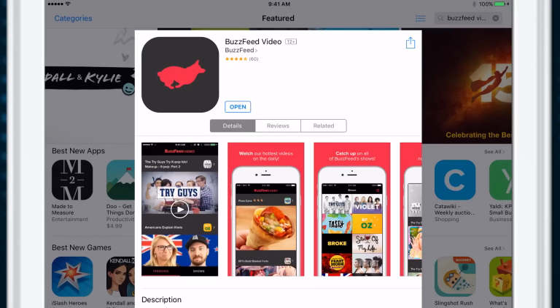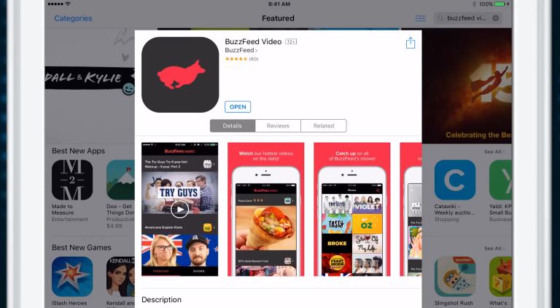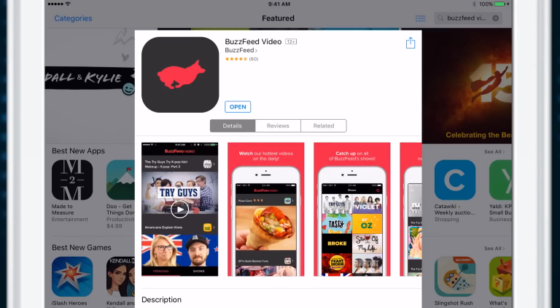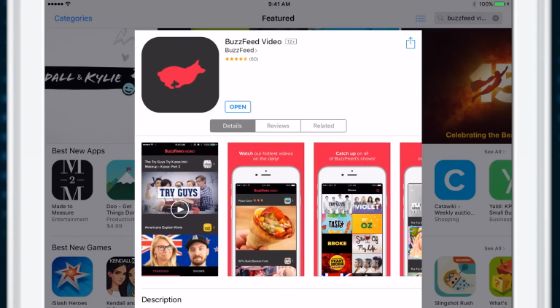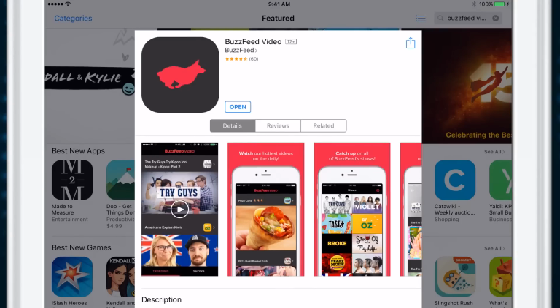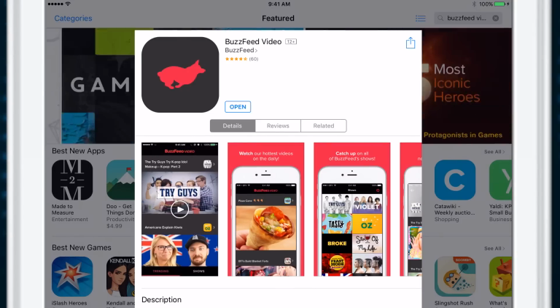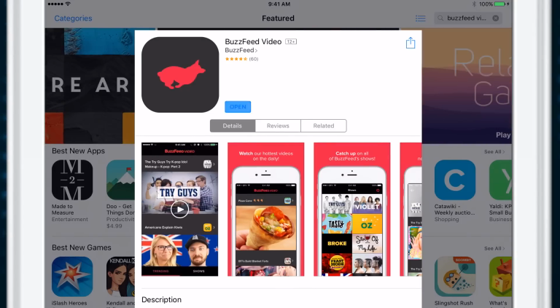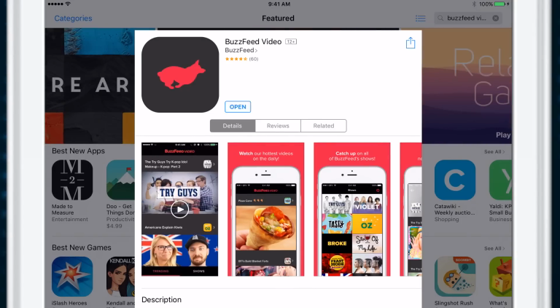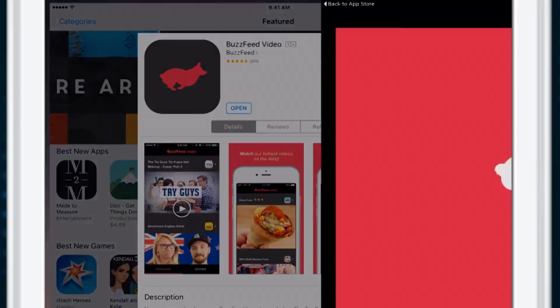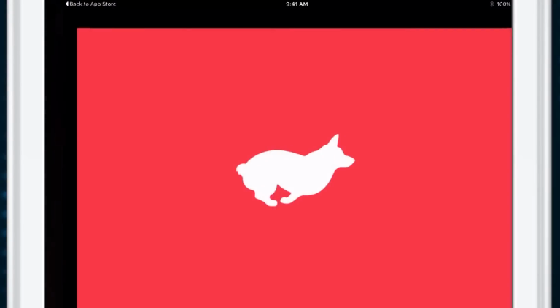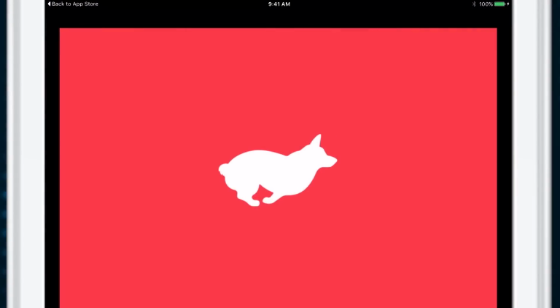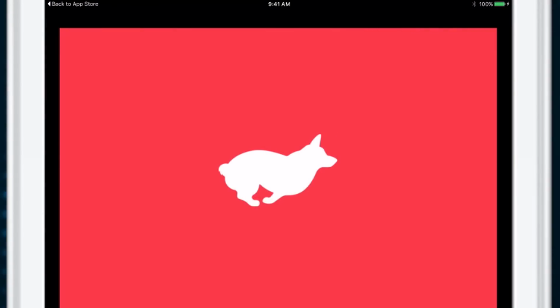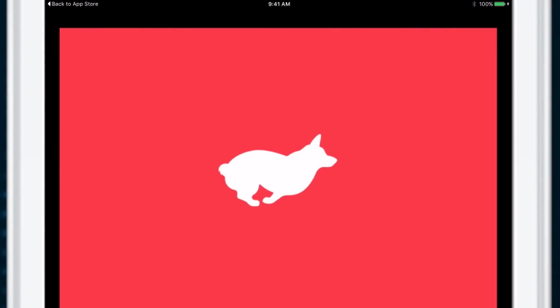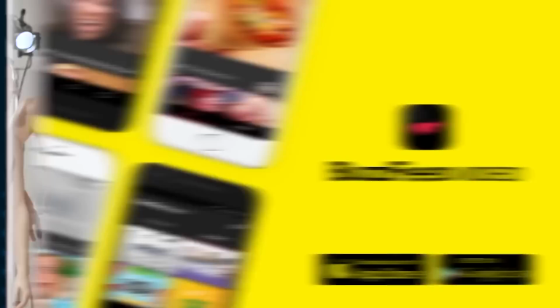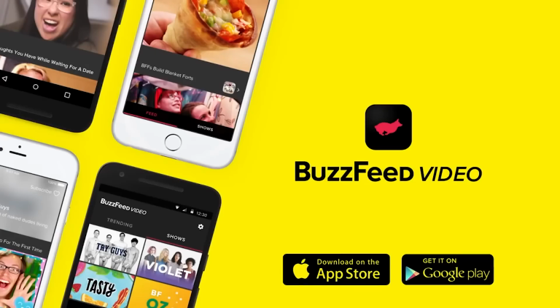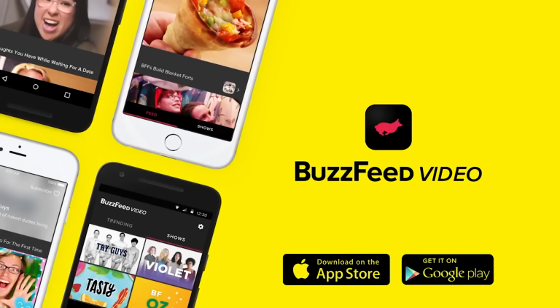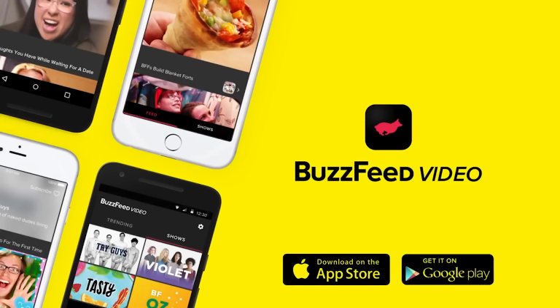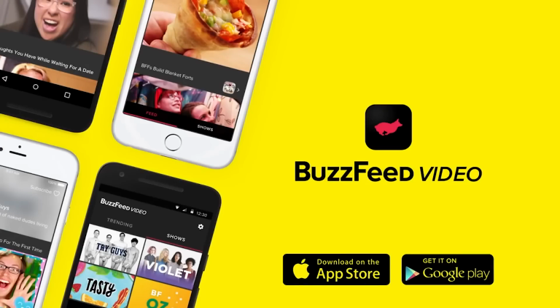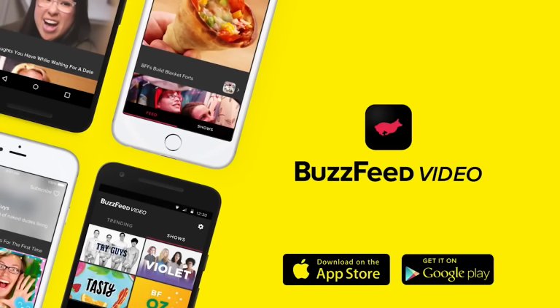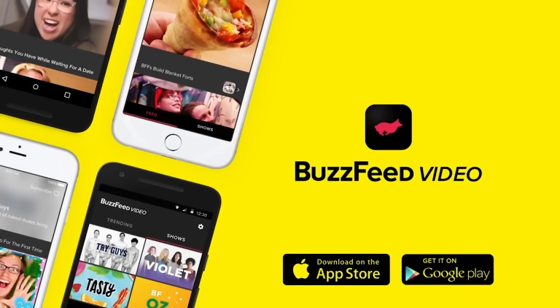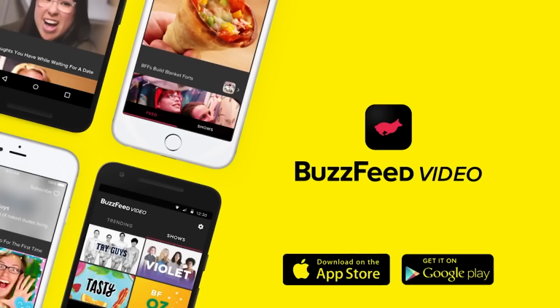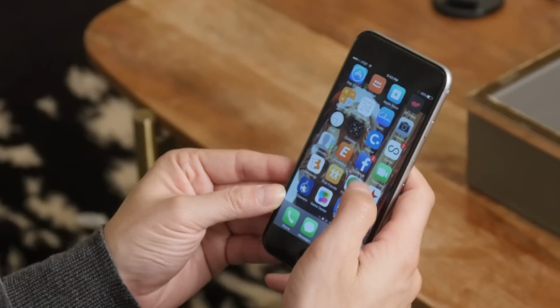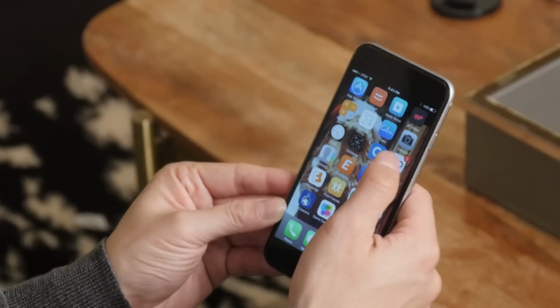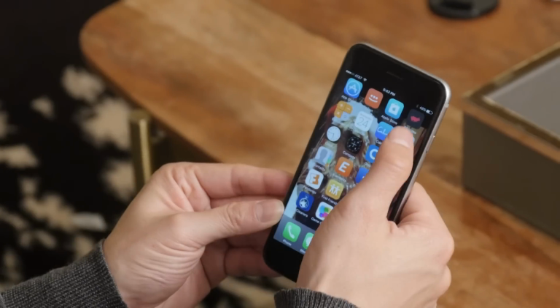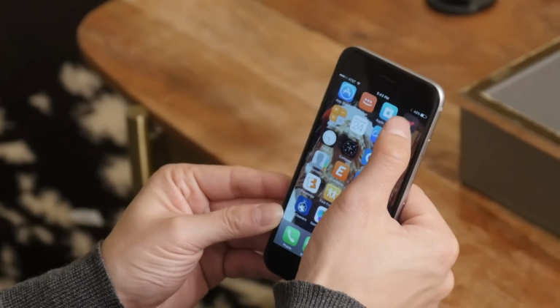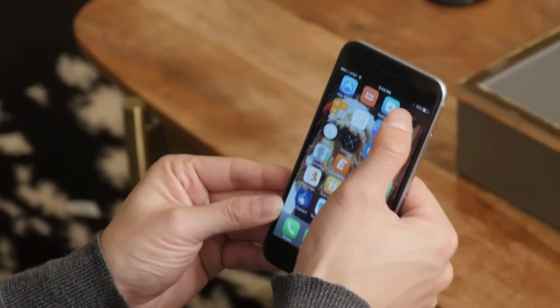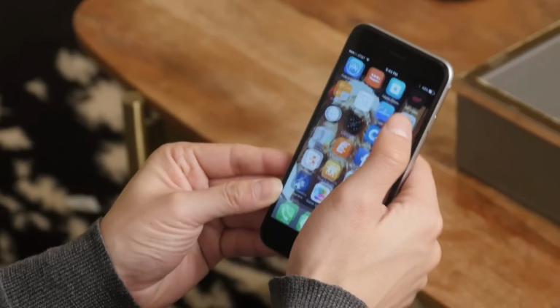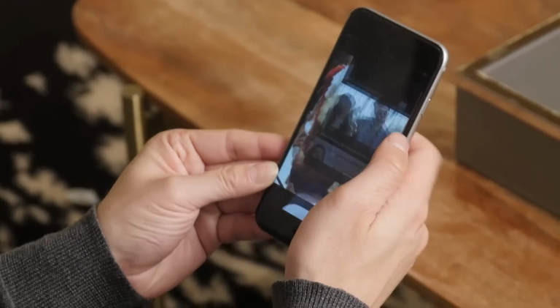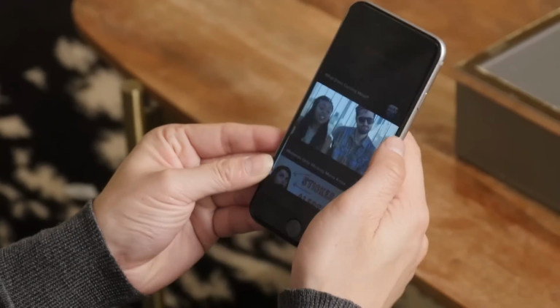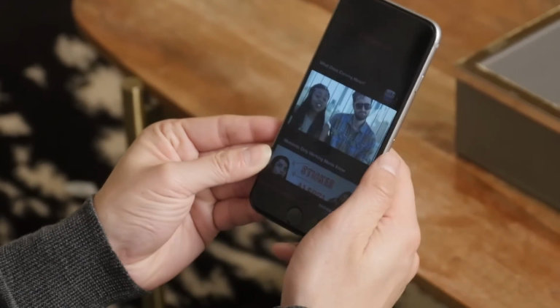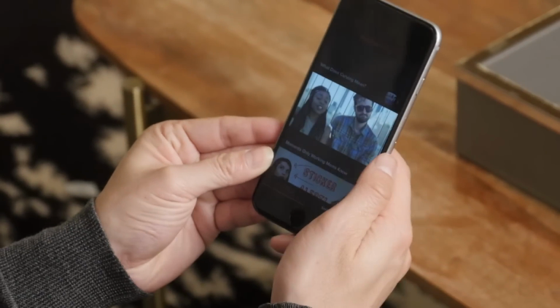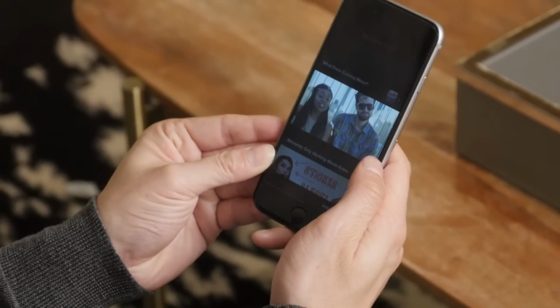BuzzFeed Video is a new app with a perfectly descriptive name. It brings together all of BuzzFeed's video content in one place.